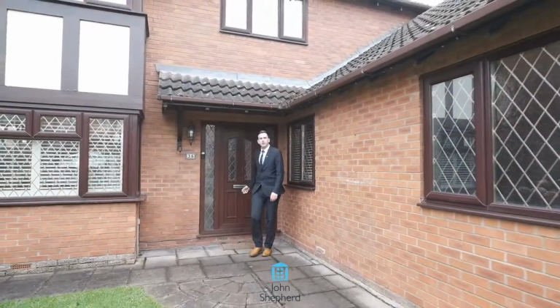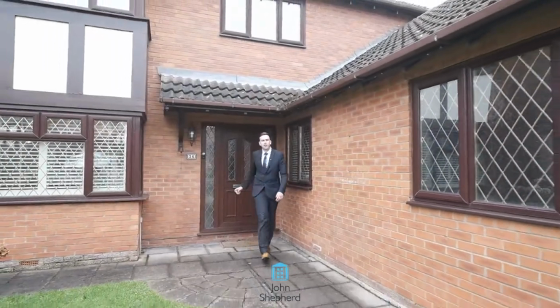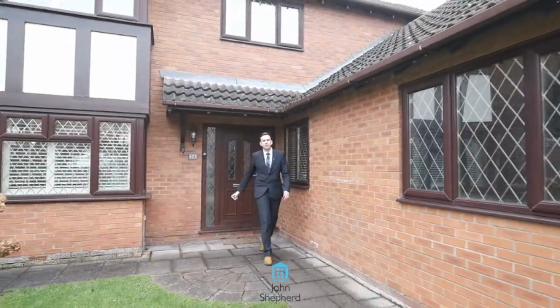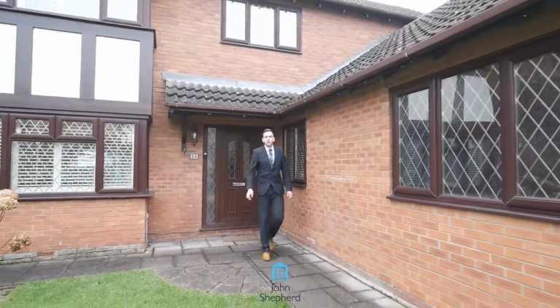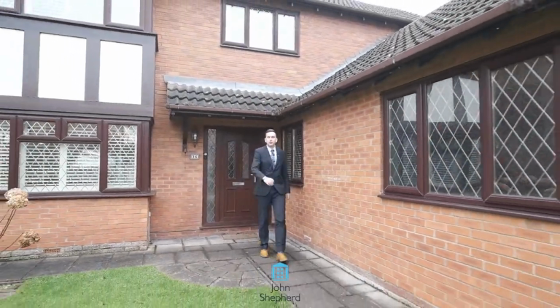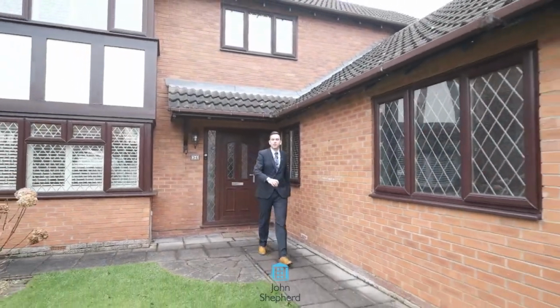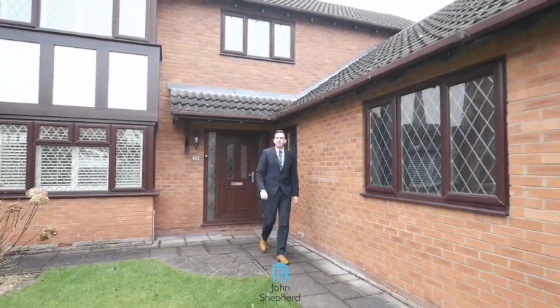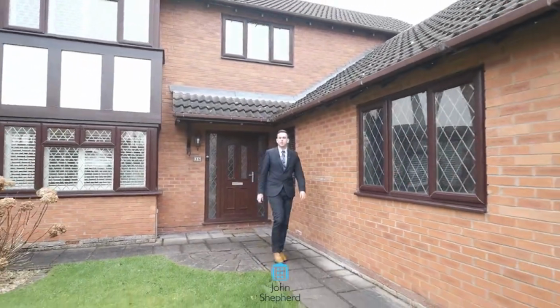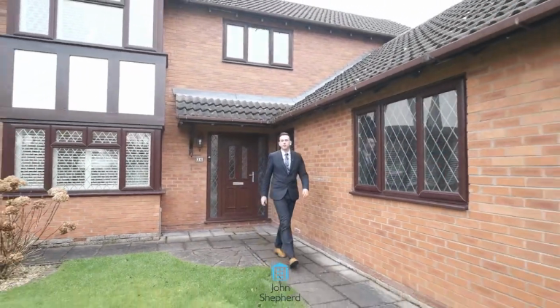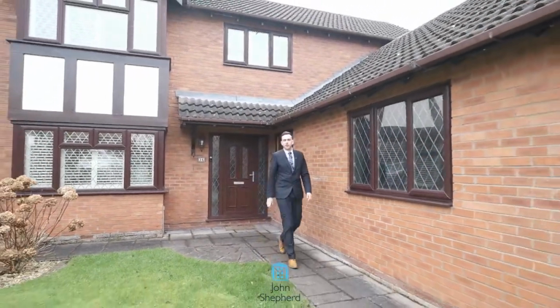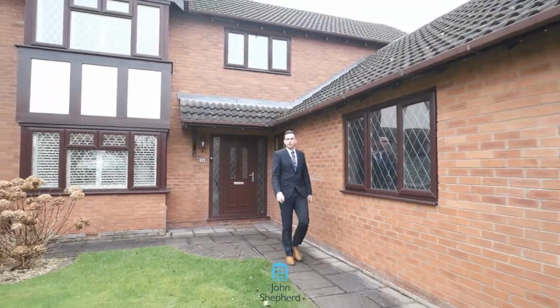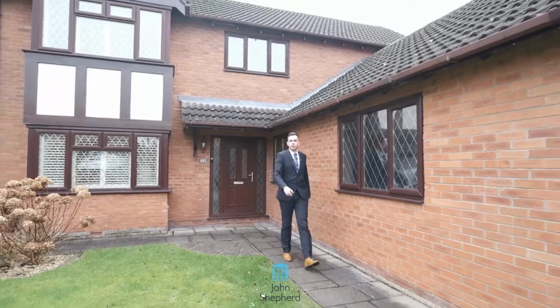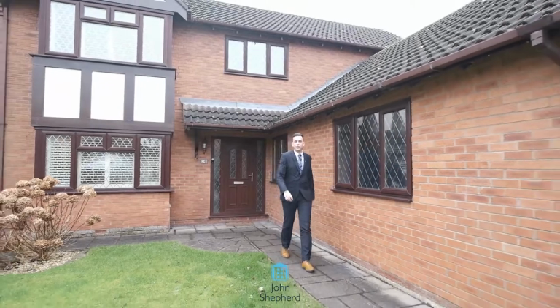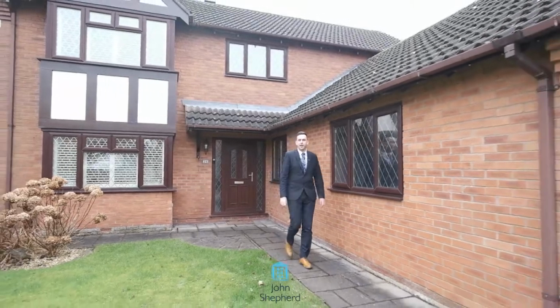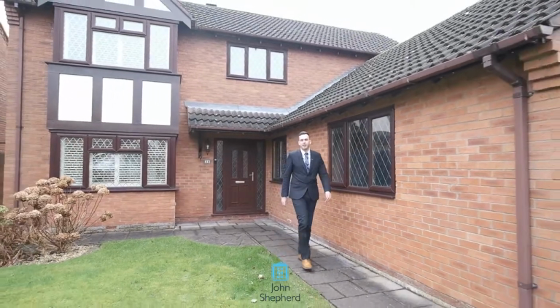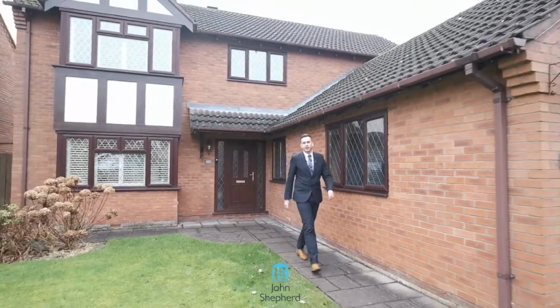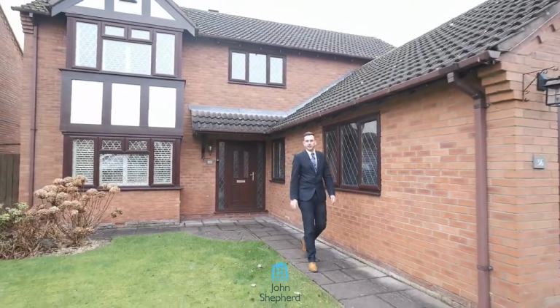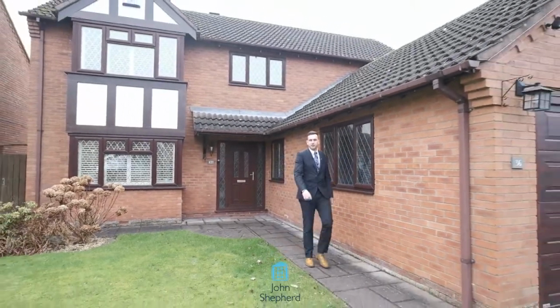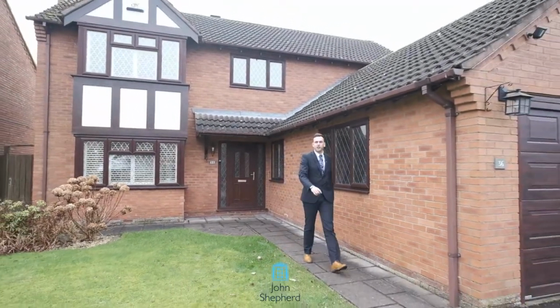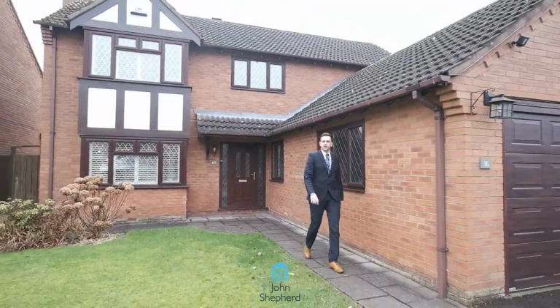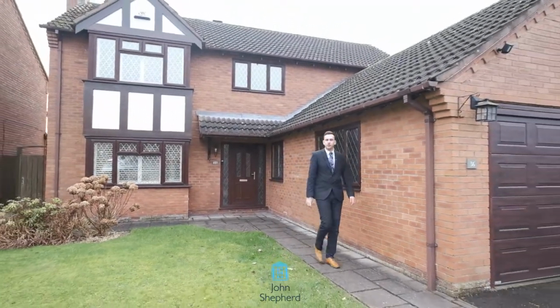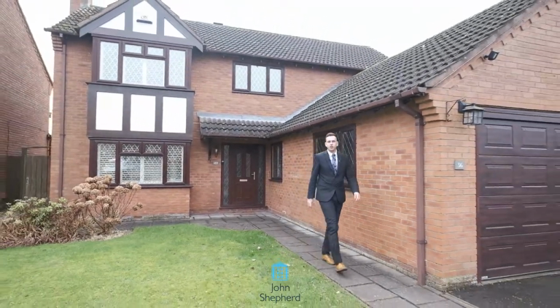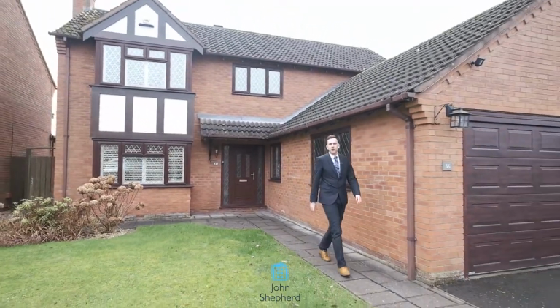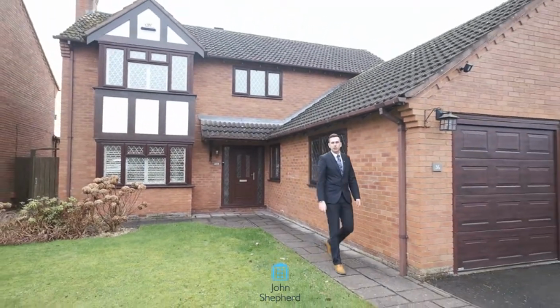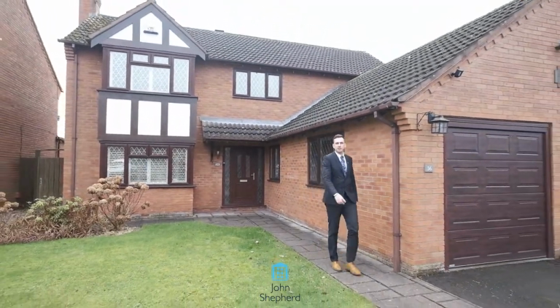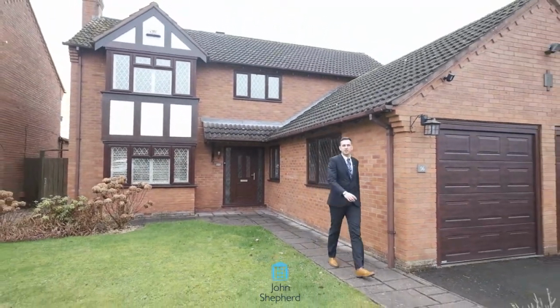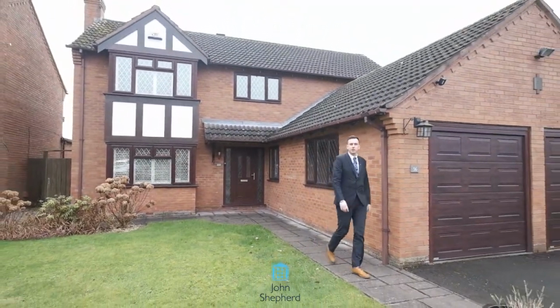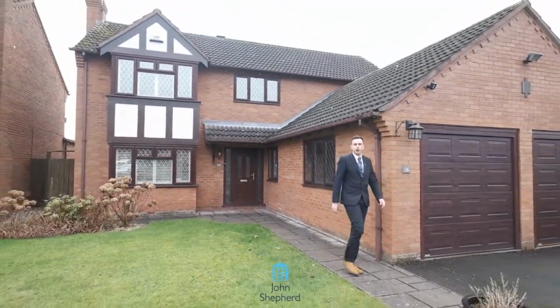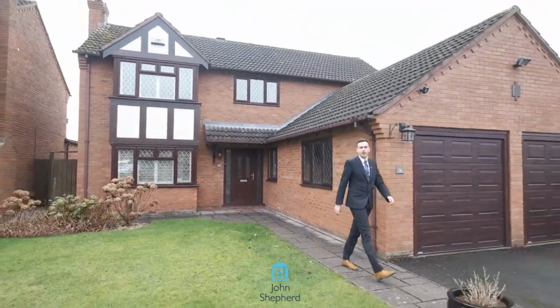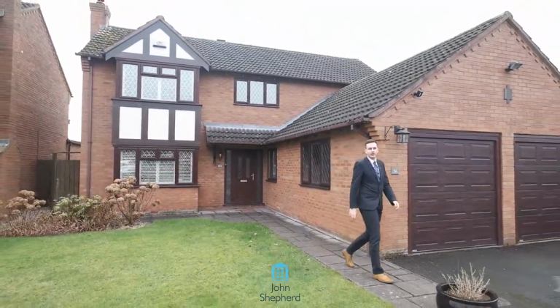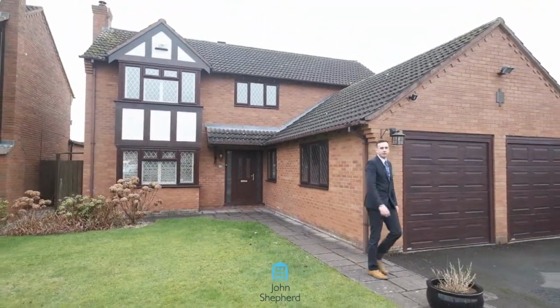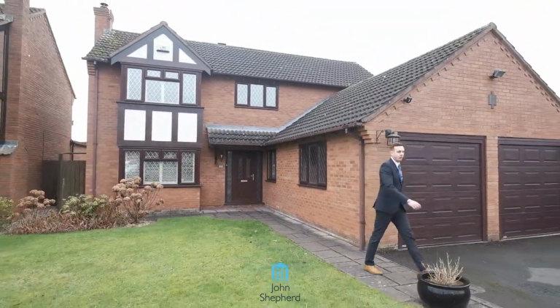Thank you for watching this virtual video tour with me today. If this is something that suits you, please send your inquiry and give us a call.